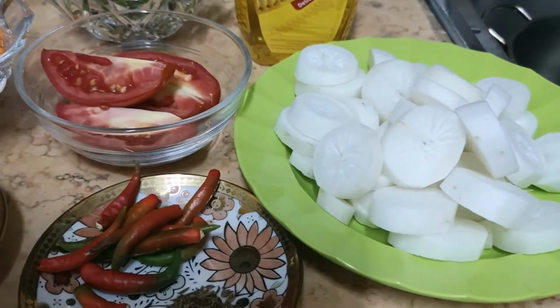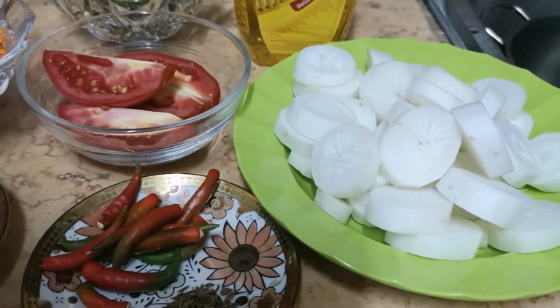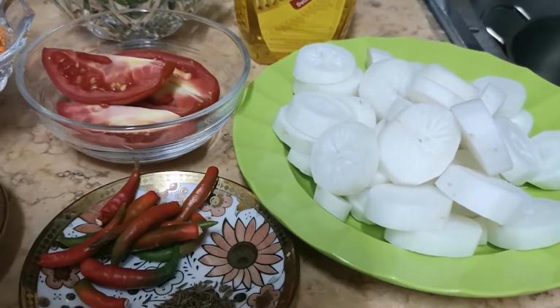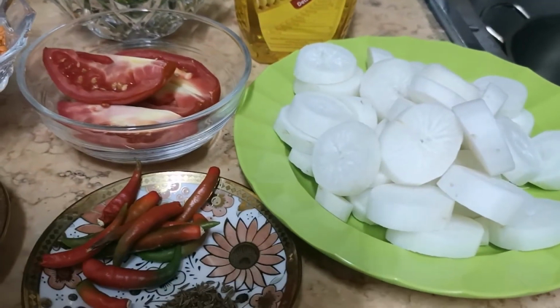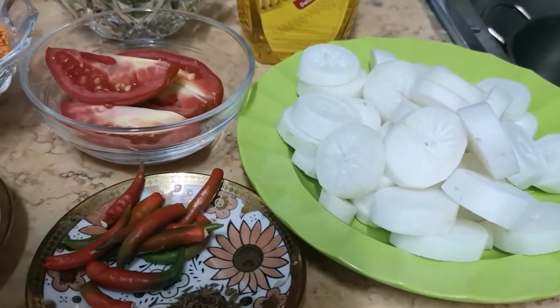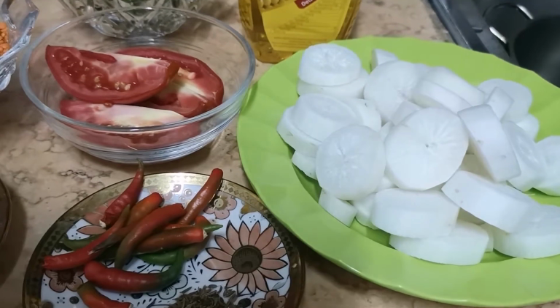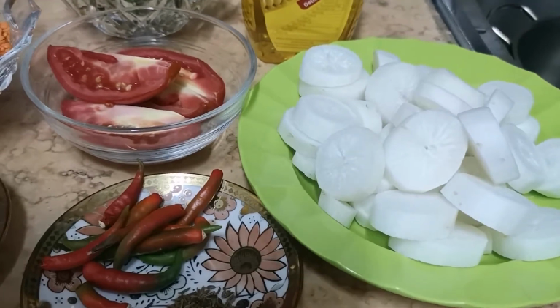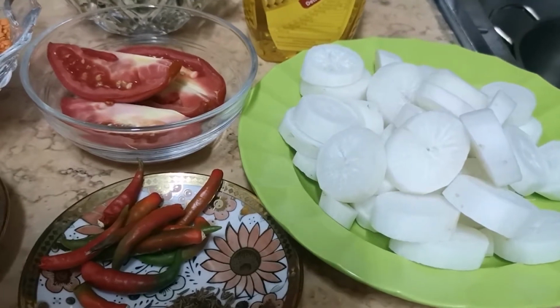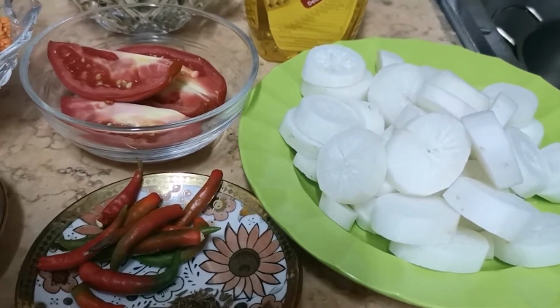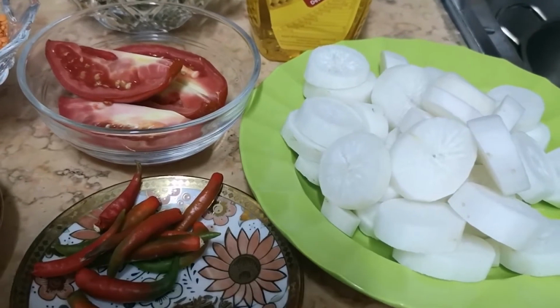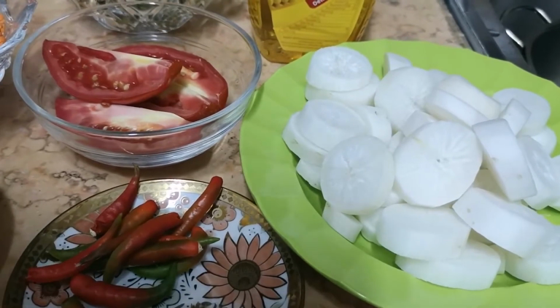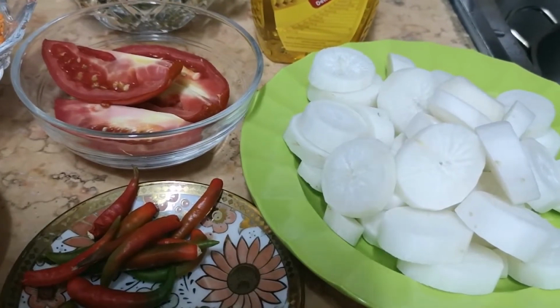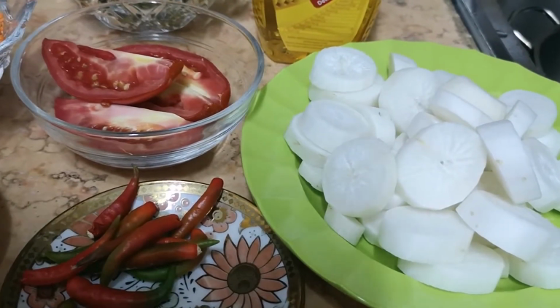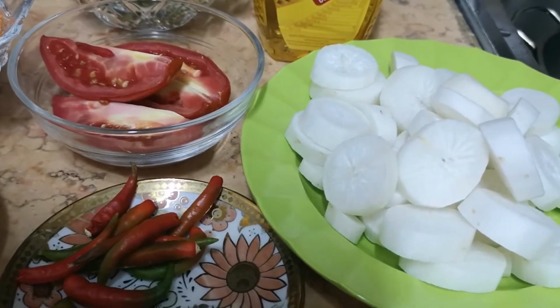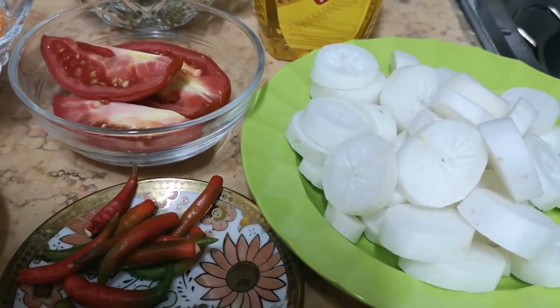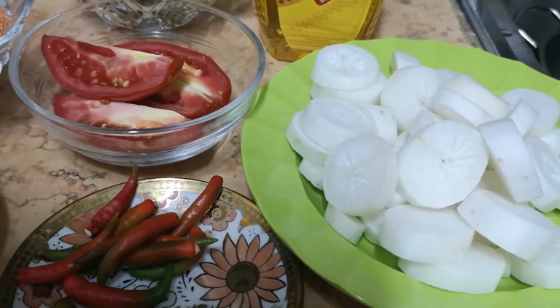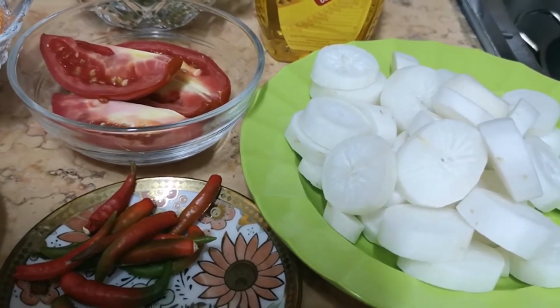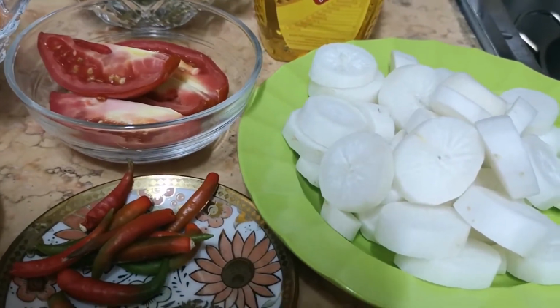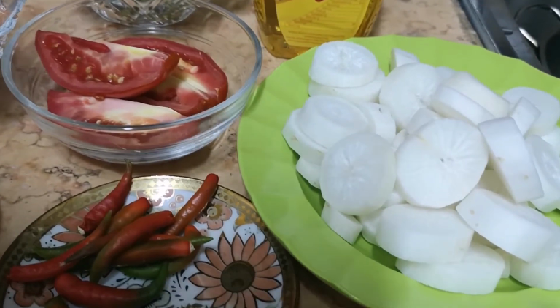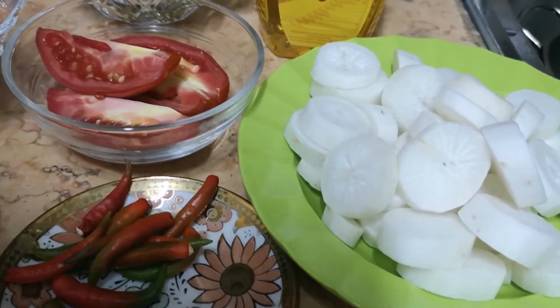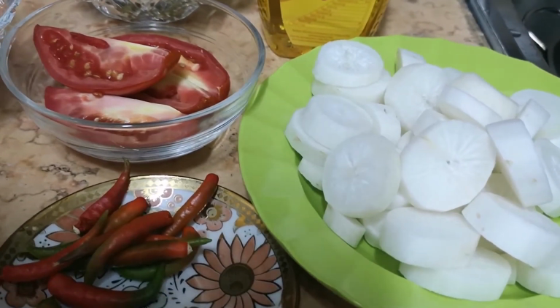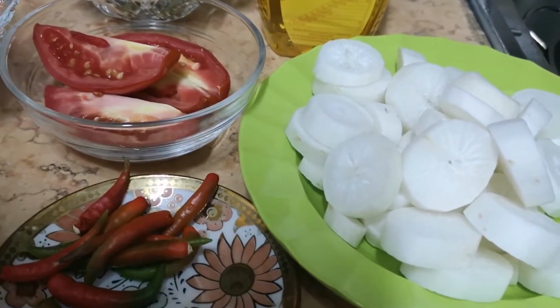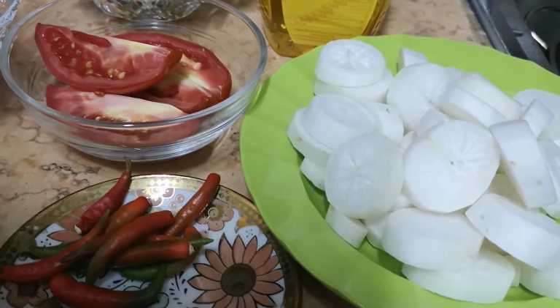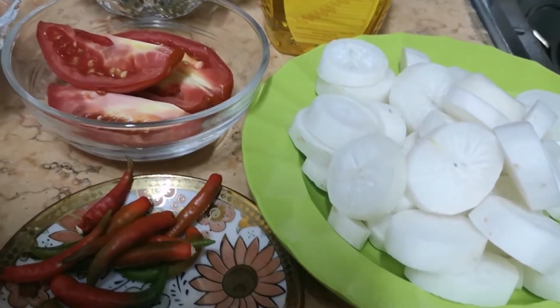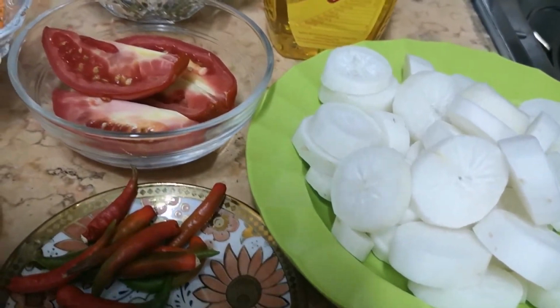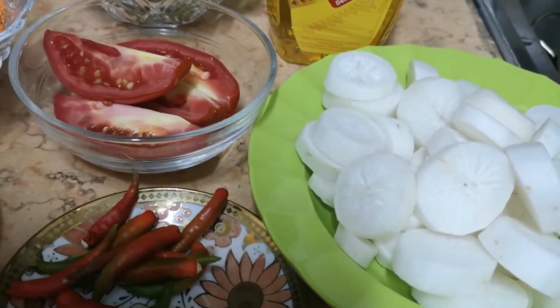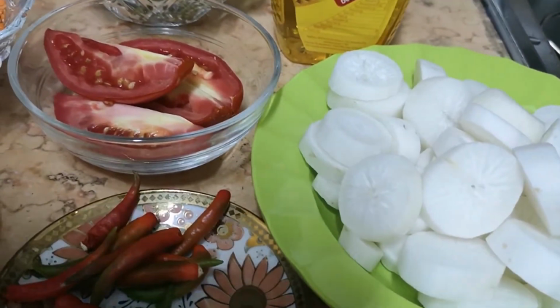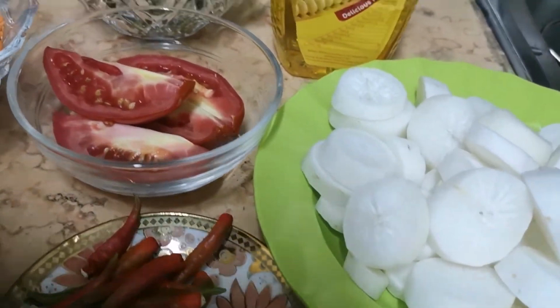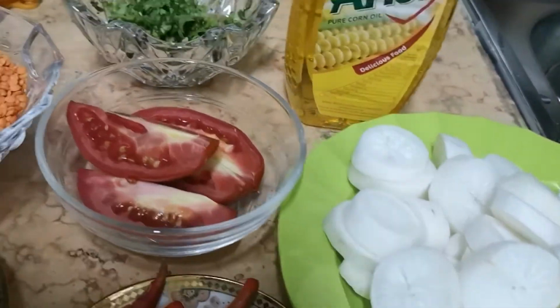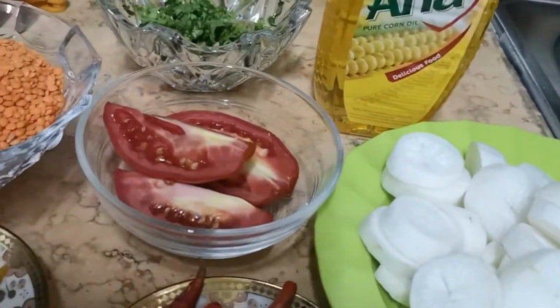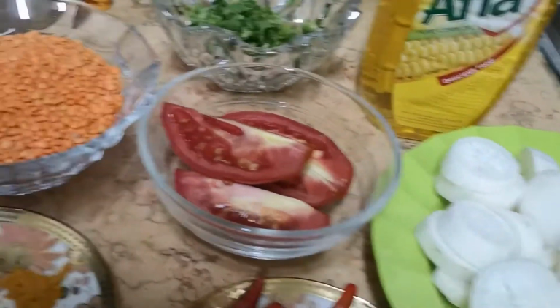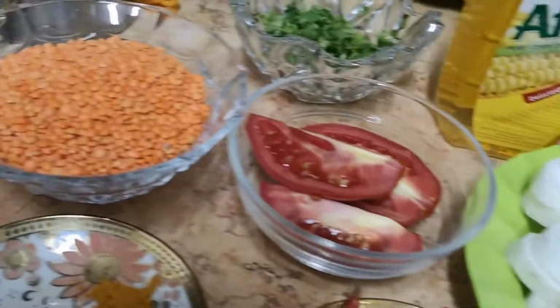Hello everyone, today I am going to show you the recipe of Moolah and Moshuri.